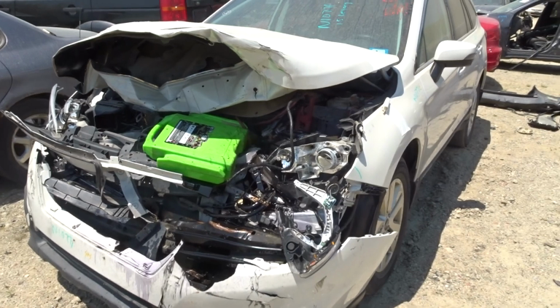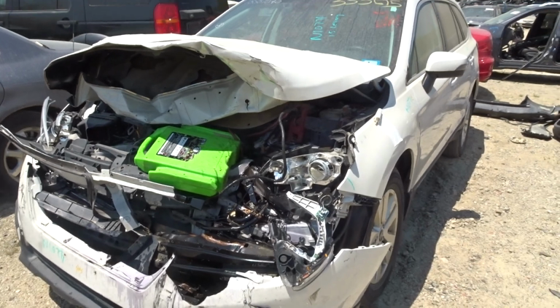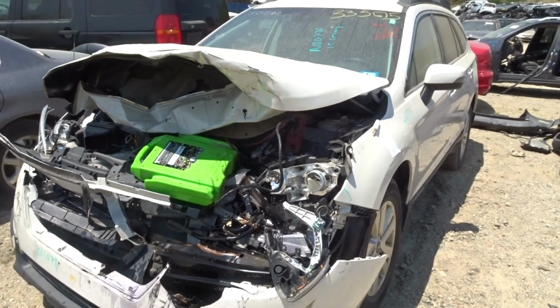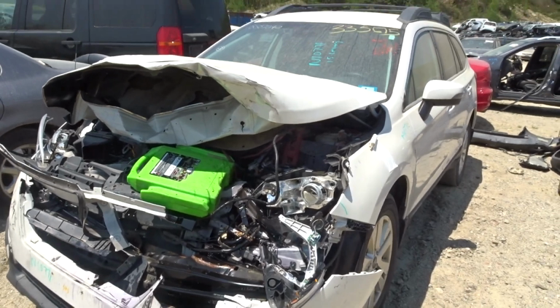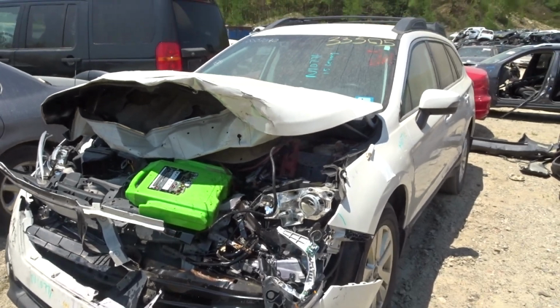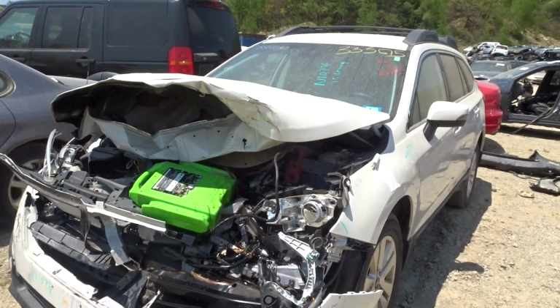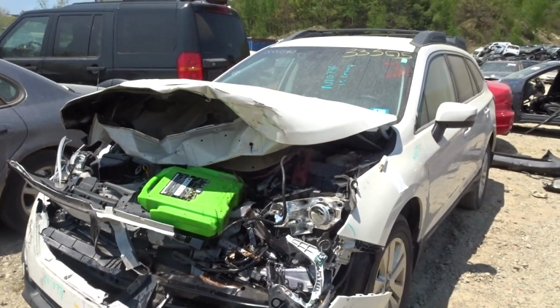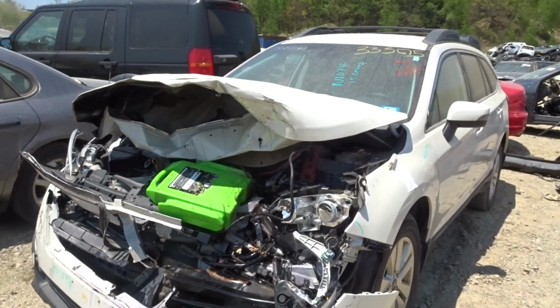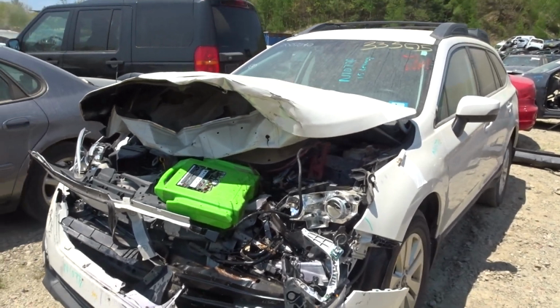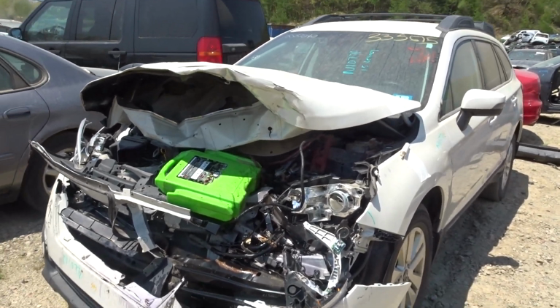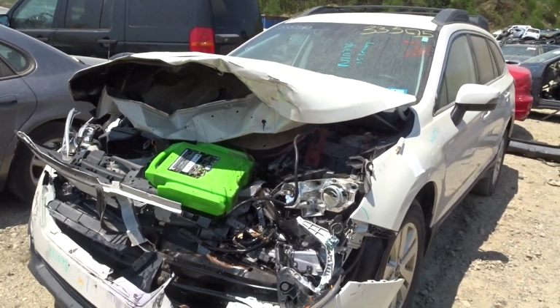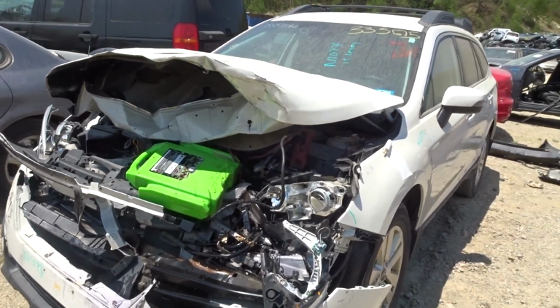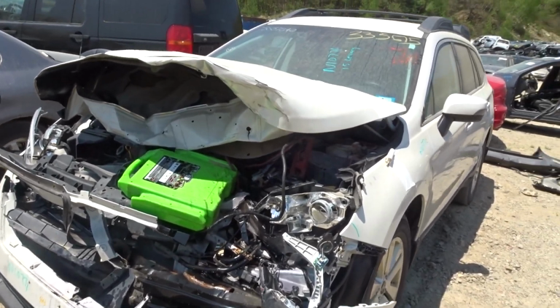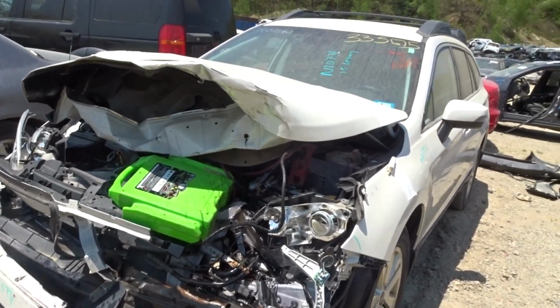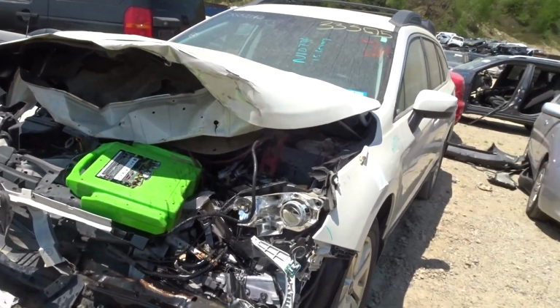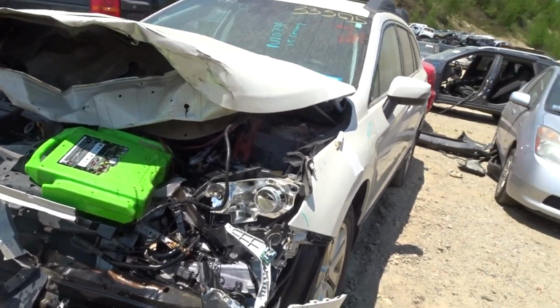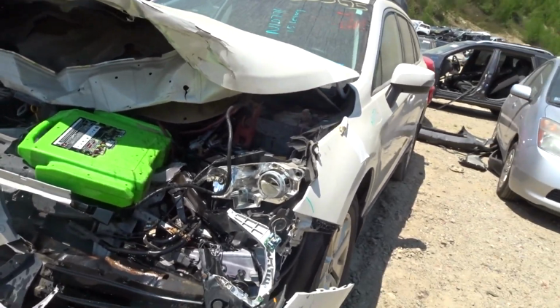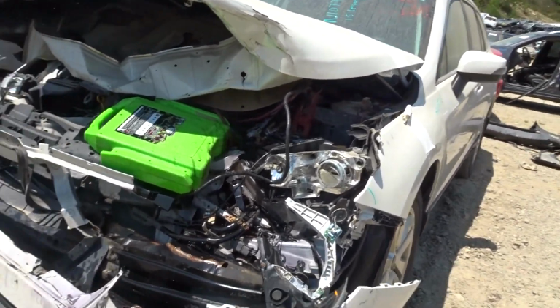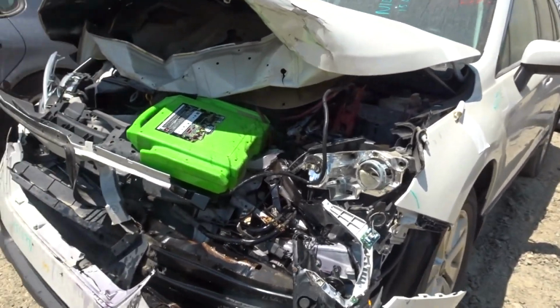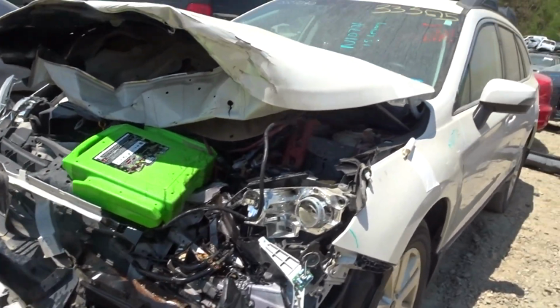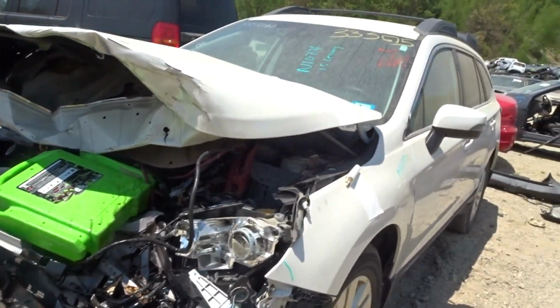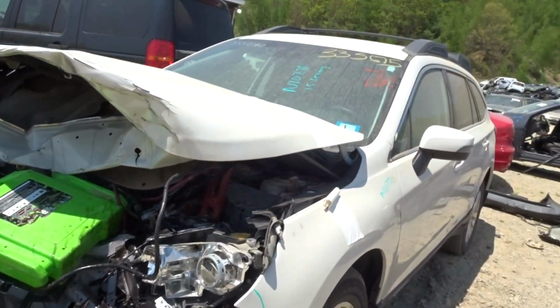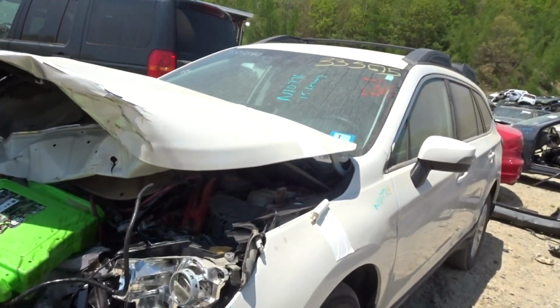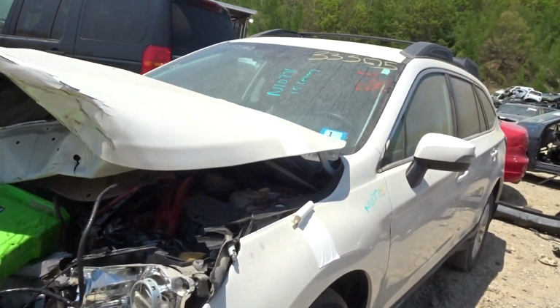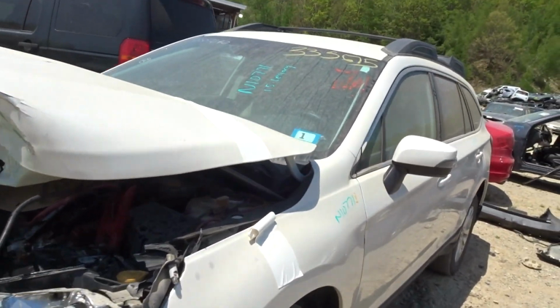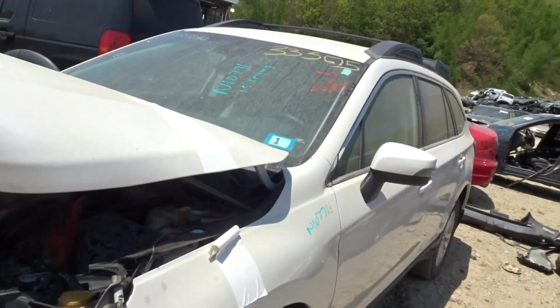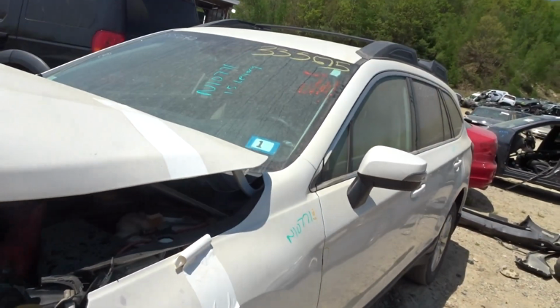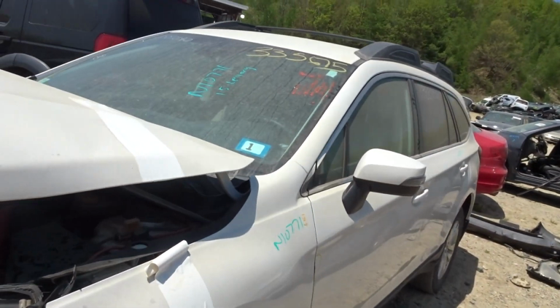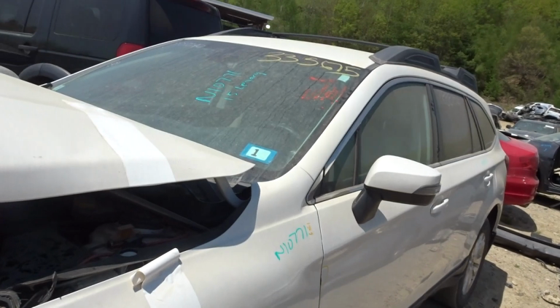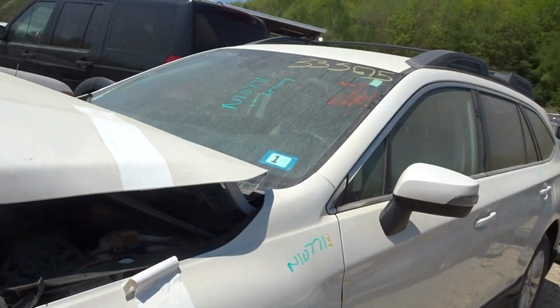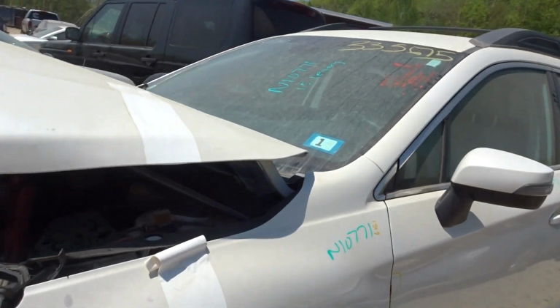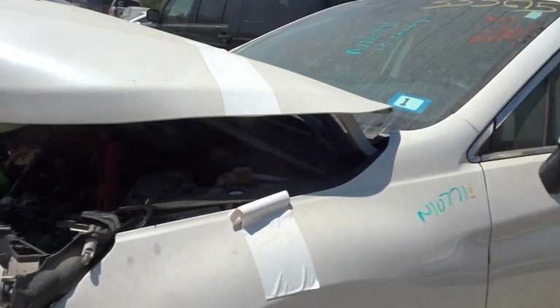New World Truck here today, got a 2015 Legacy with 127K, stock number N10771.